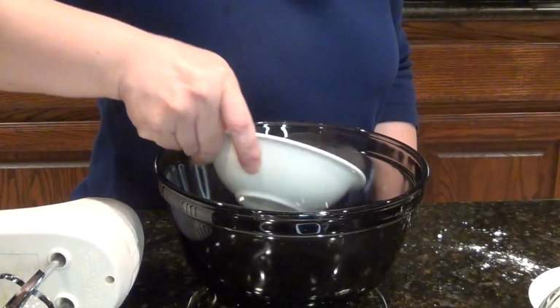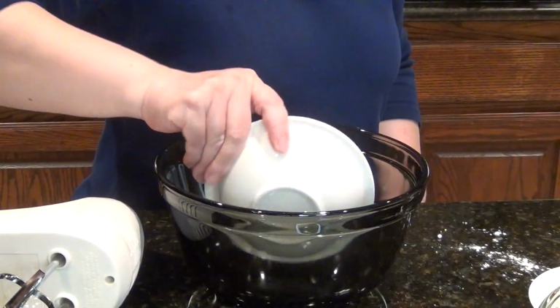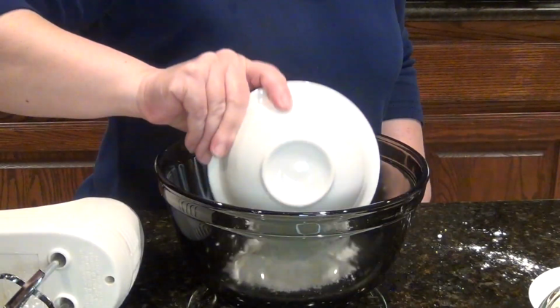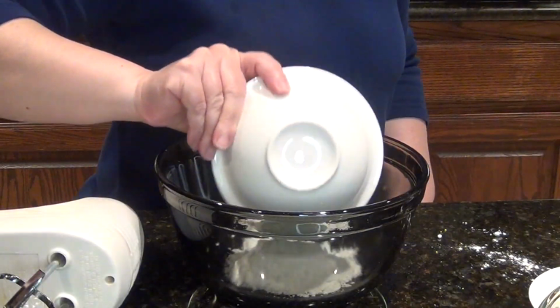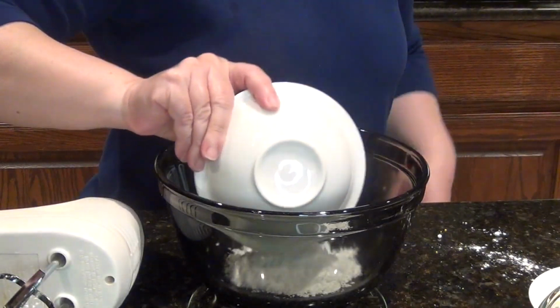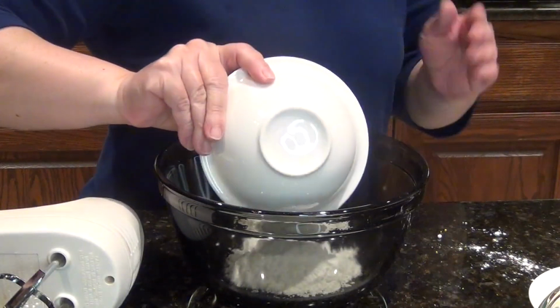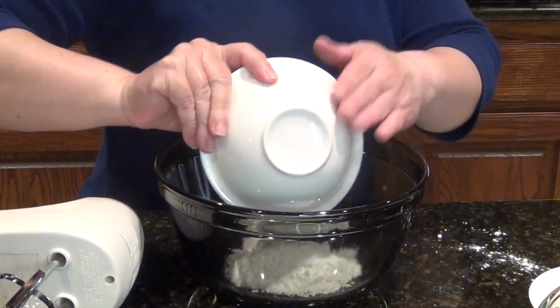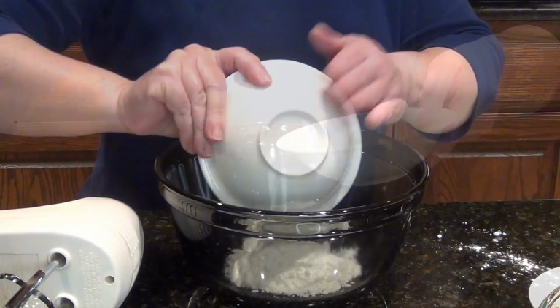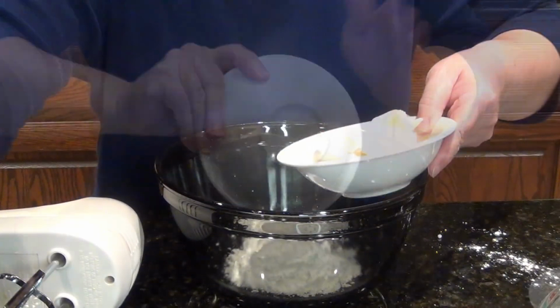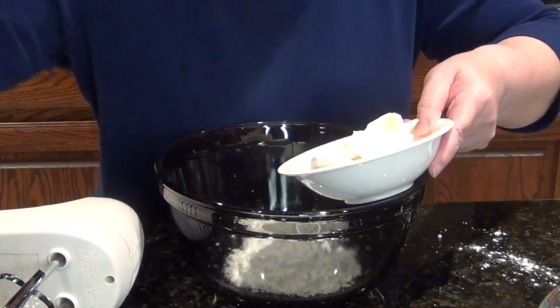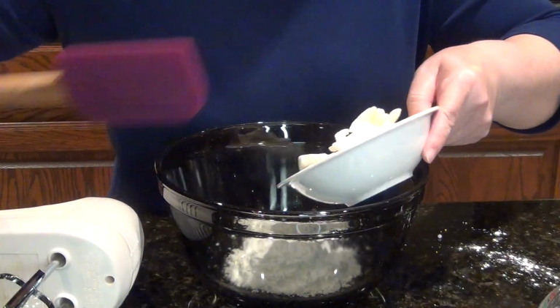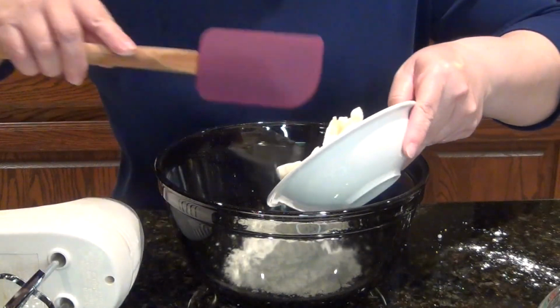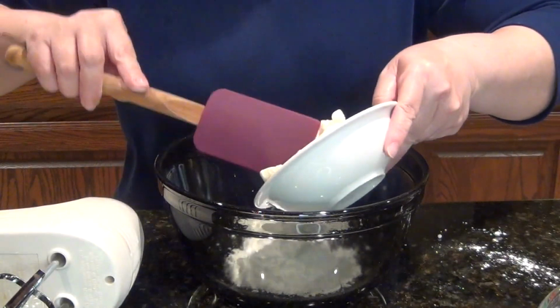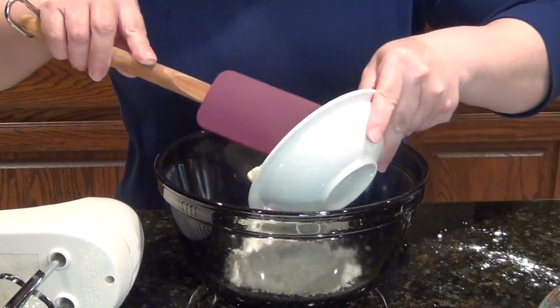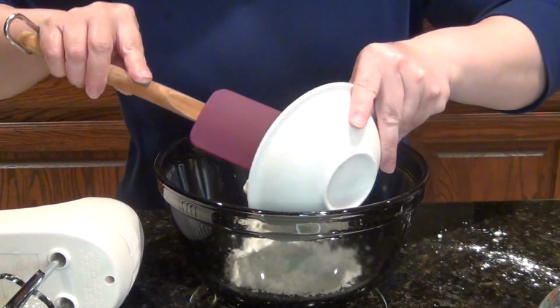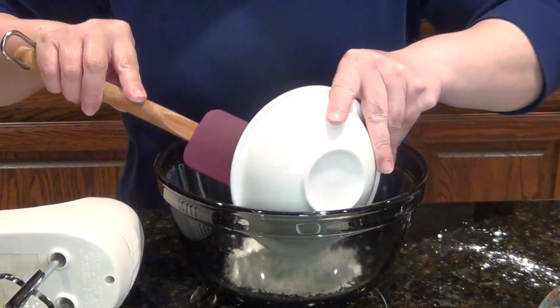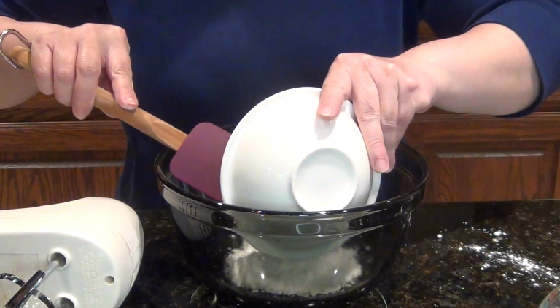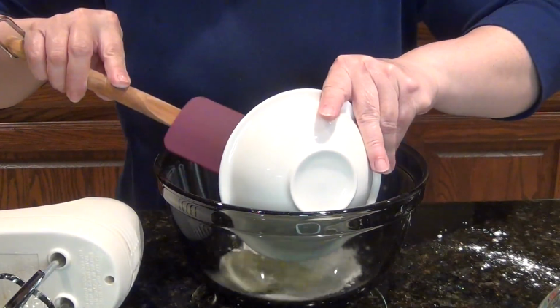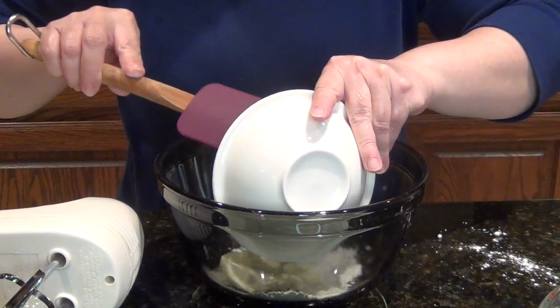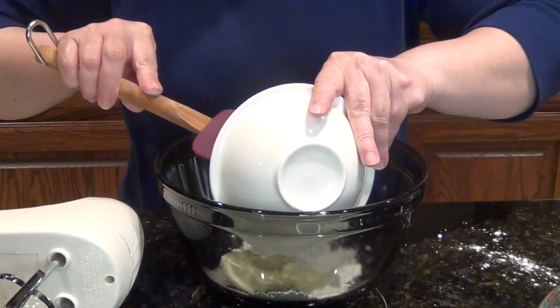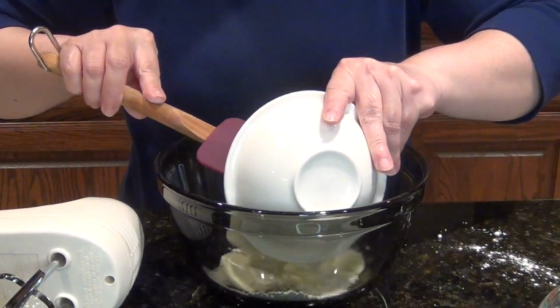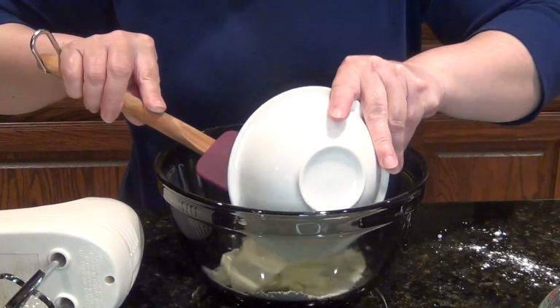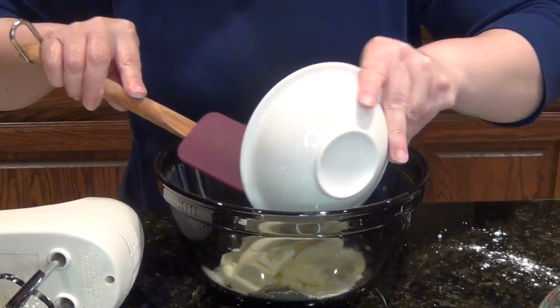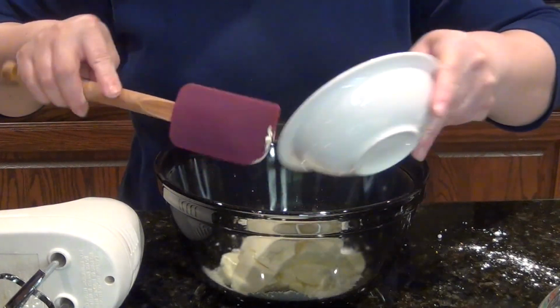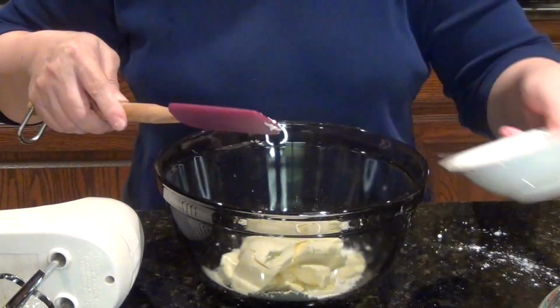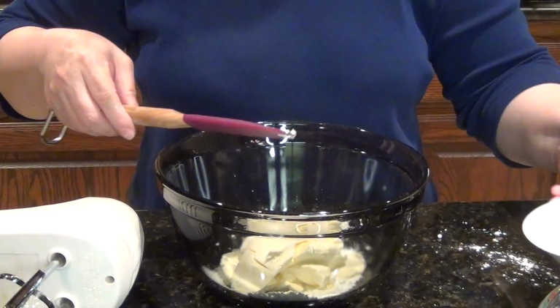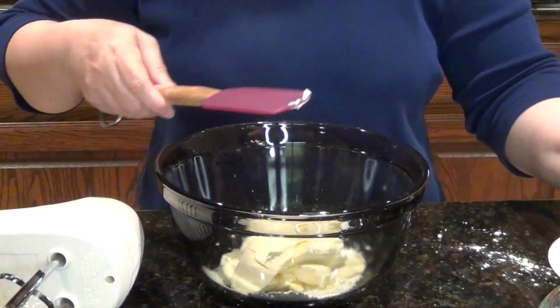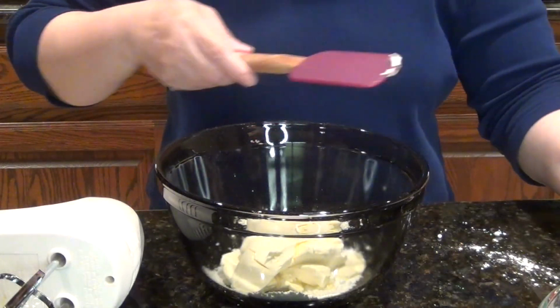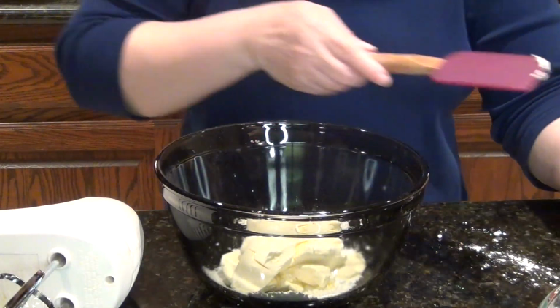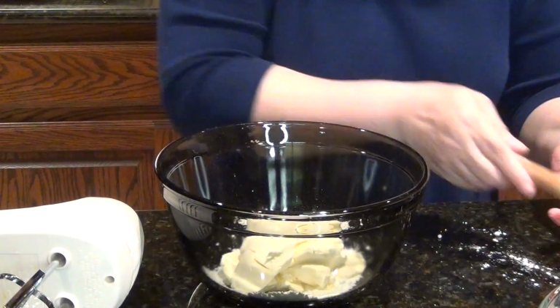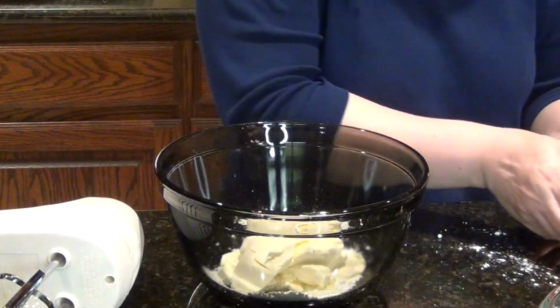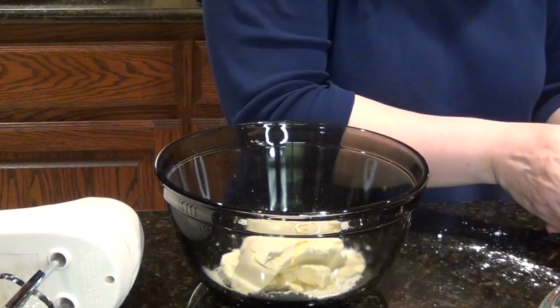Put 4 ounces of mascarpone cheese and add ¼ cup heaping powdered sugar and beat until combined.